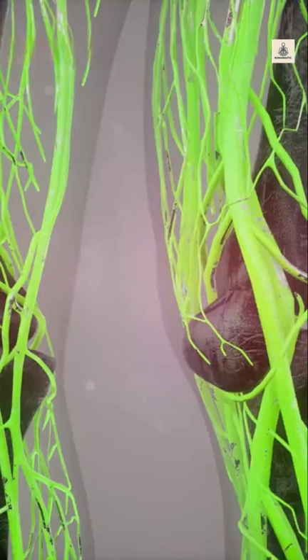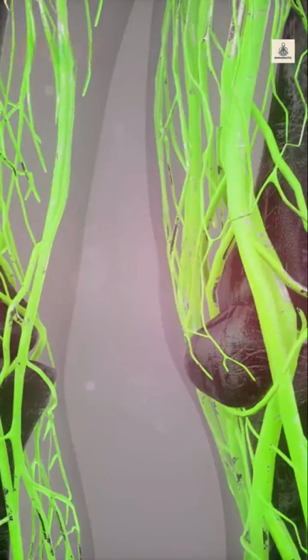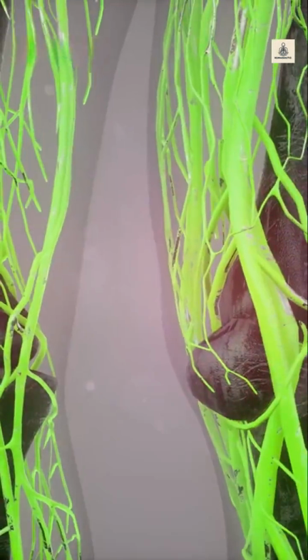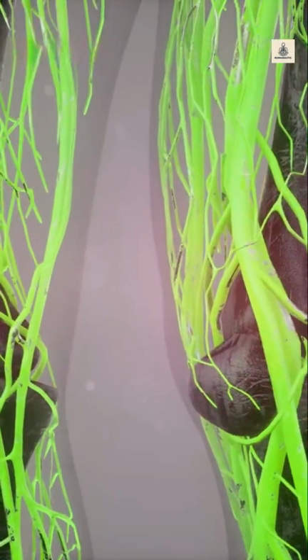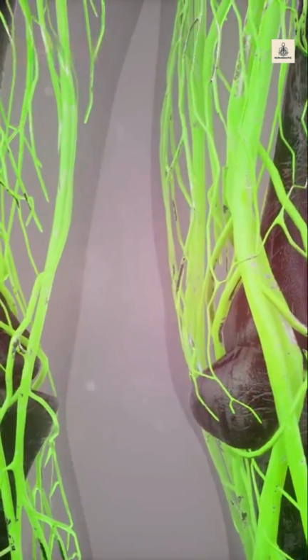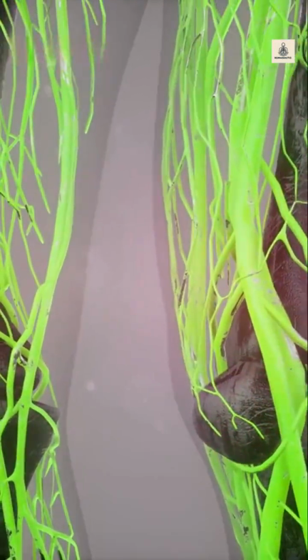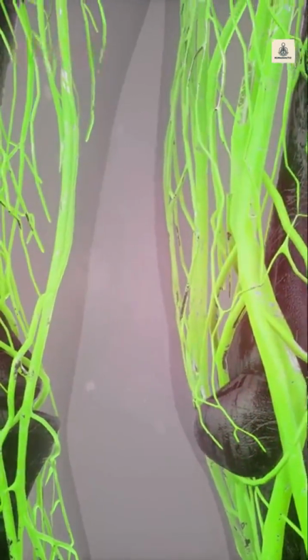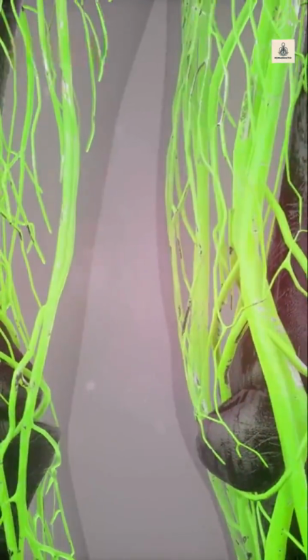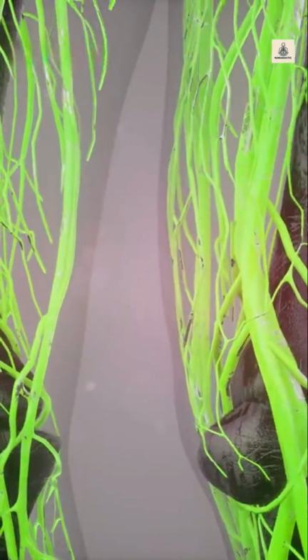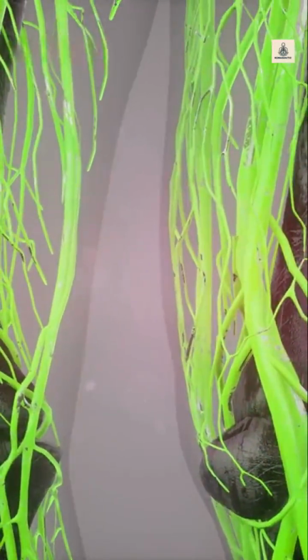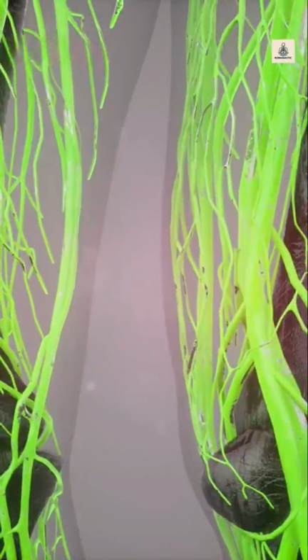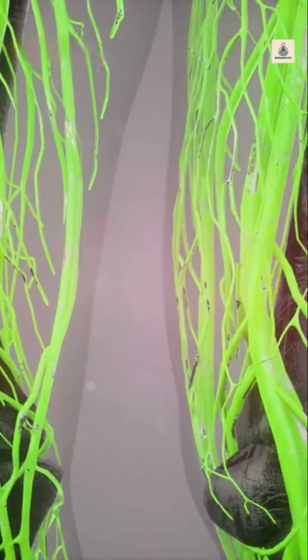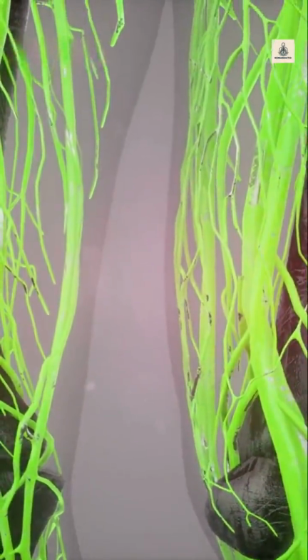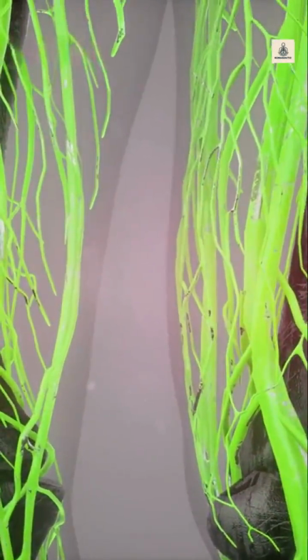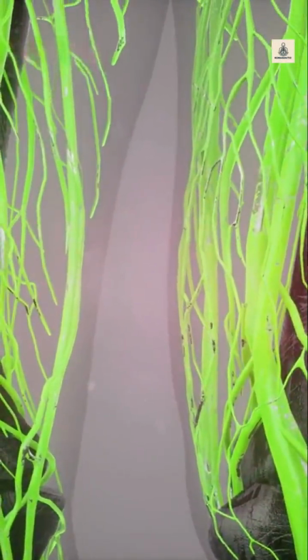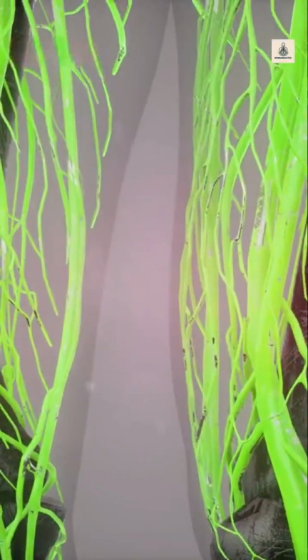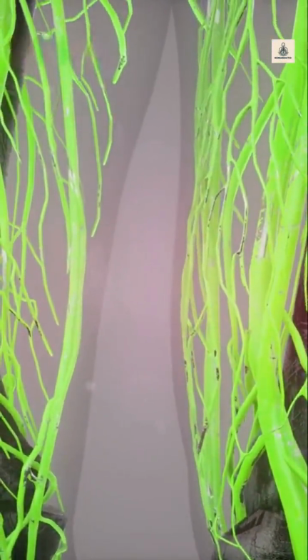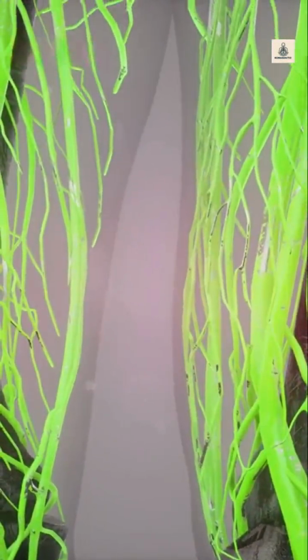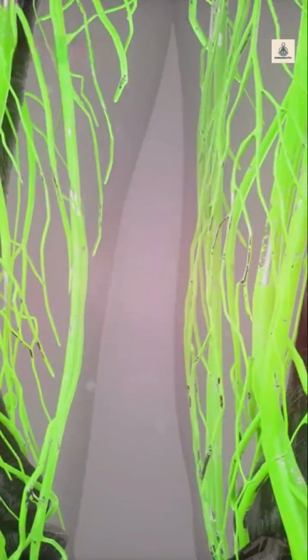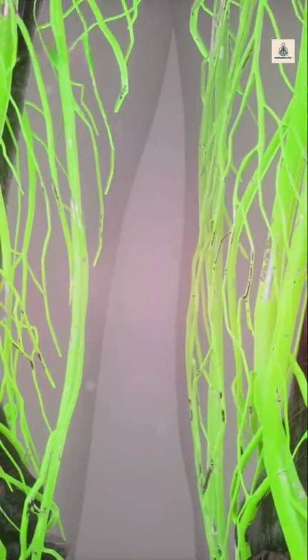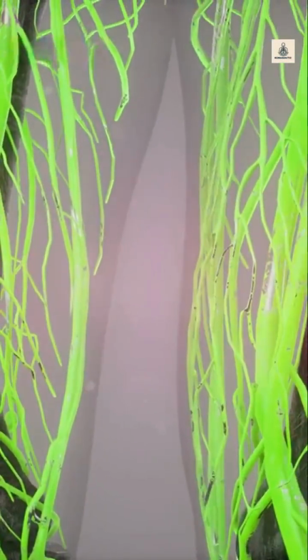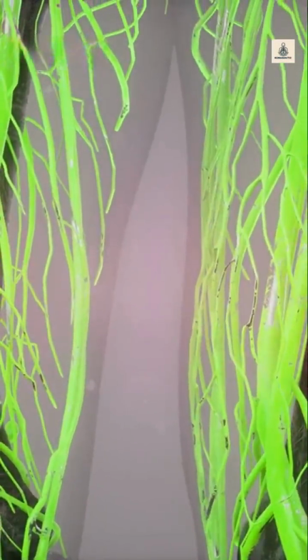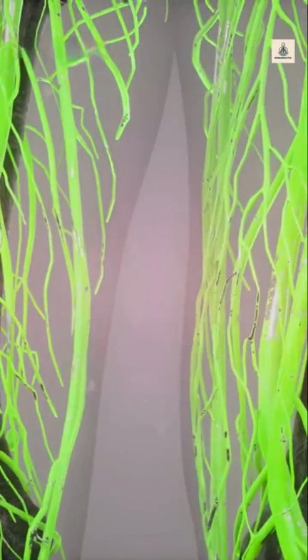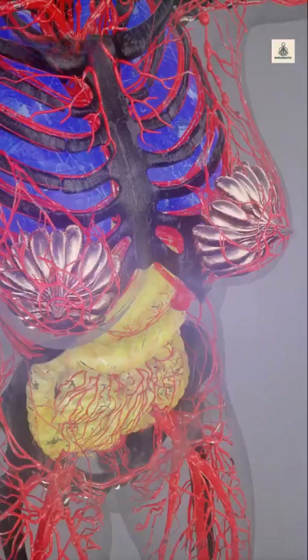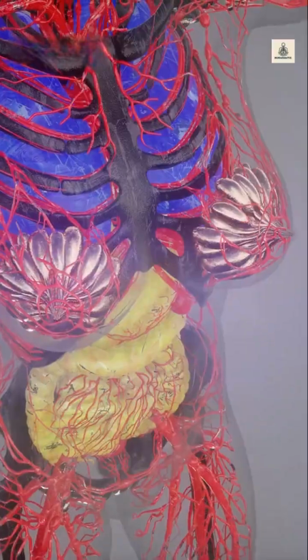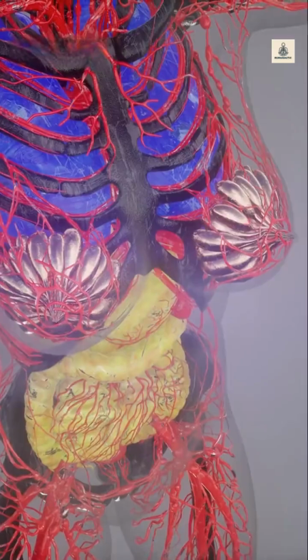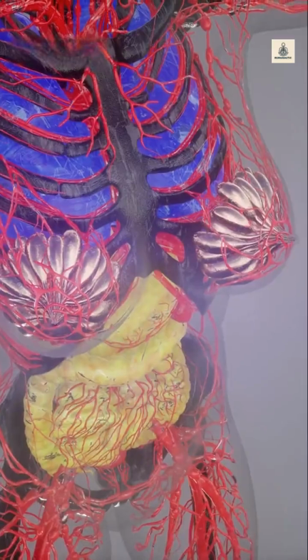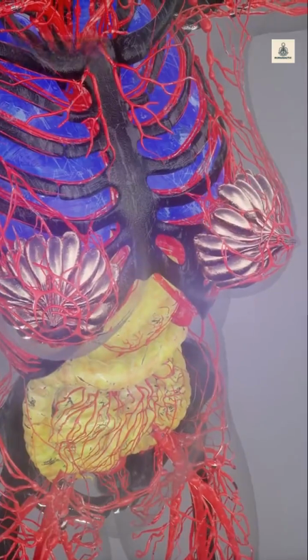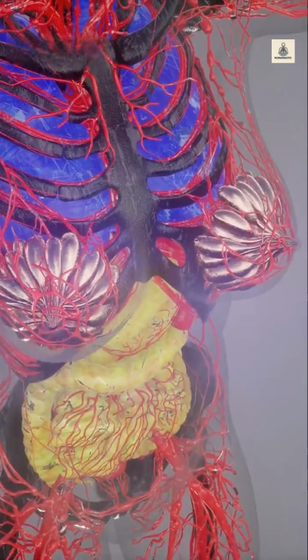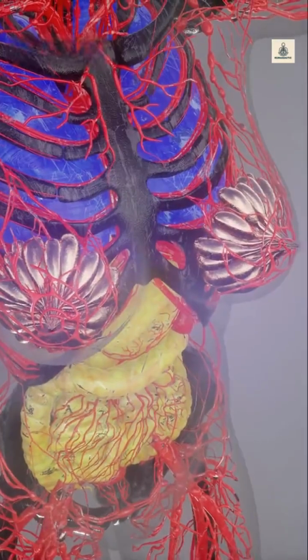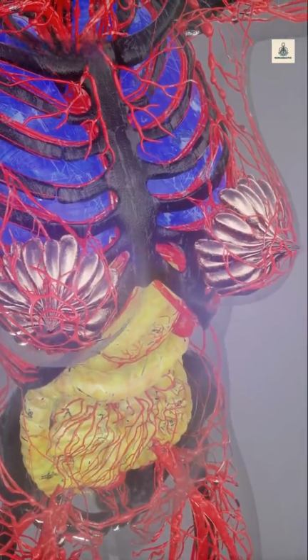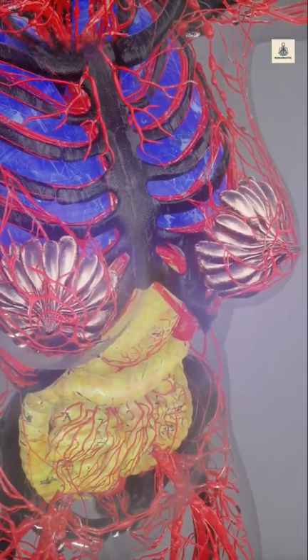There's a tiny organ in your belly, and if it gets angry, it could literally kill you. Say hello to your appendix.